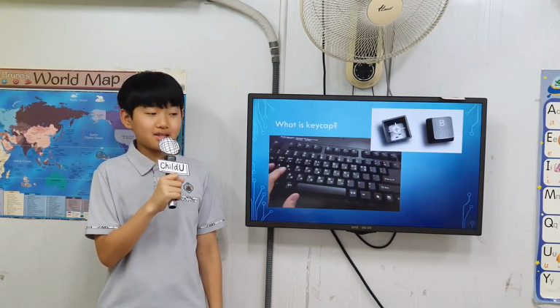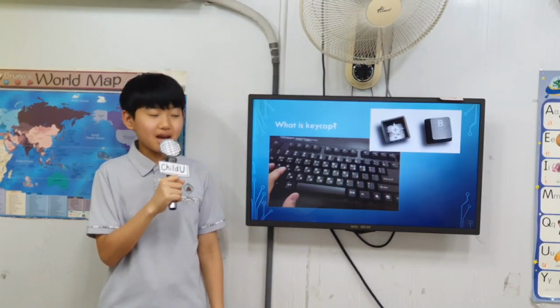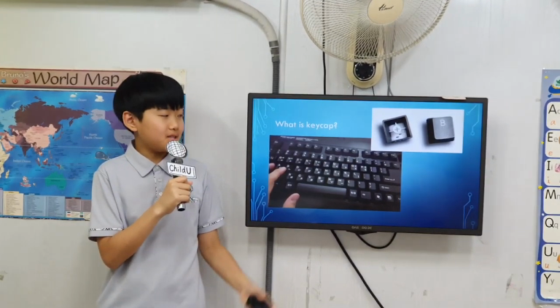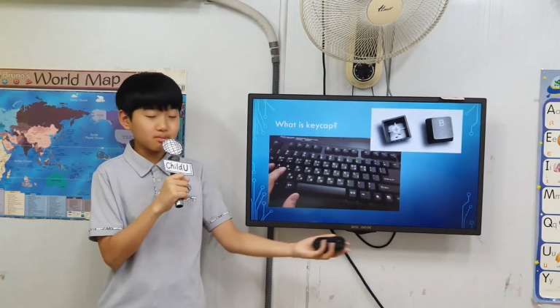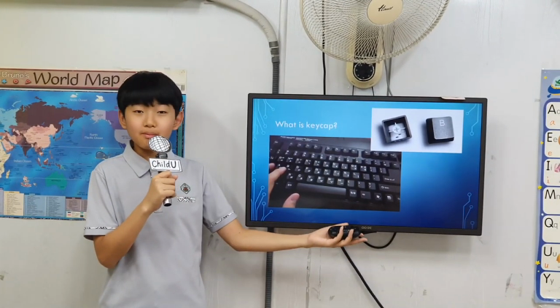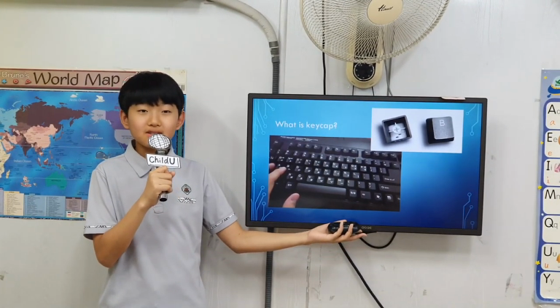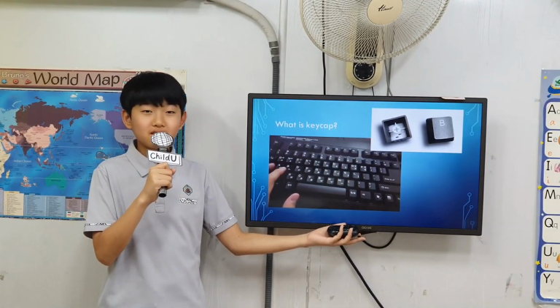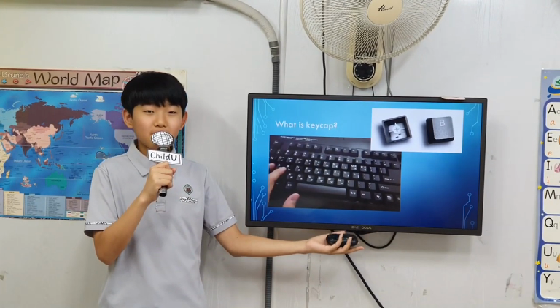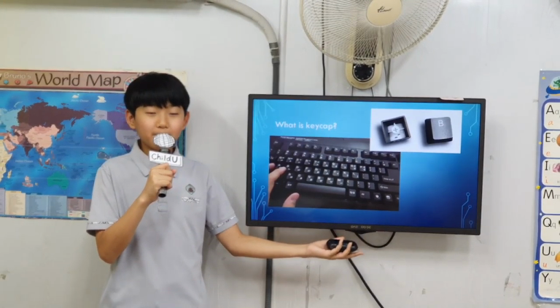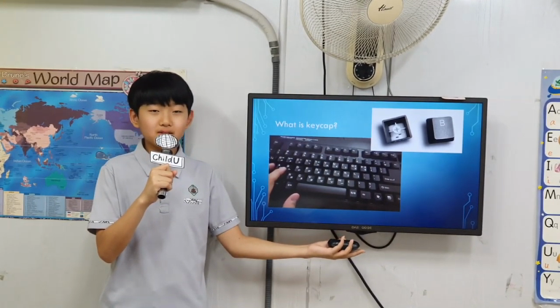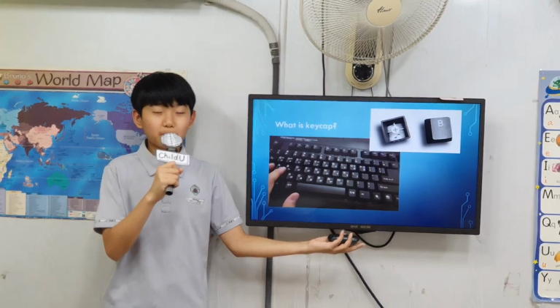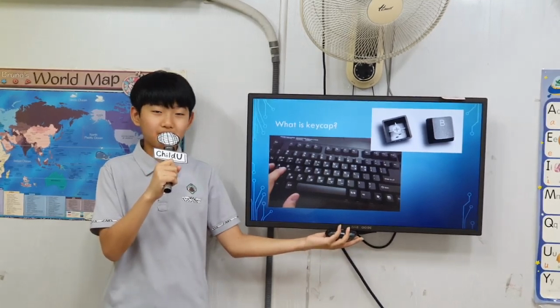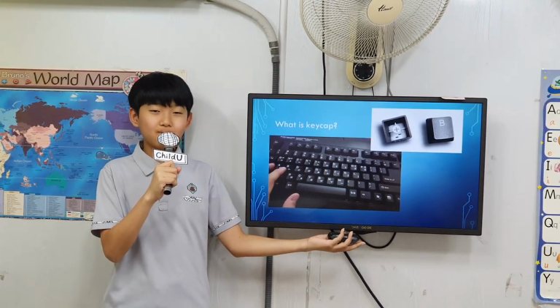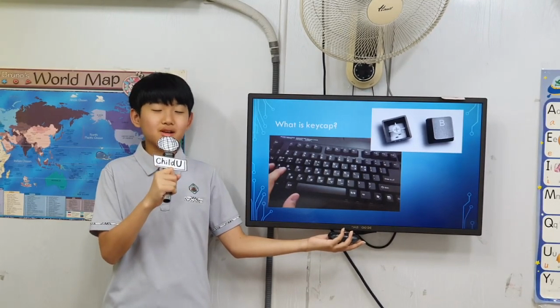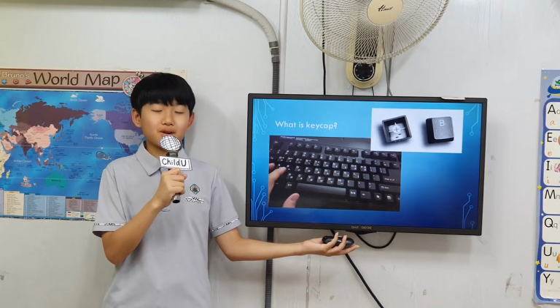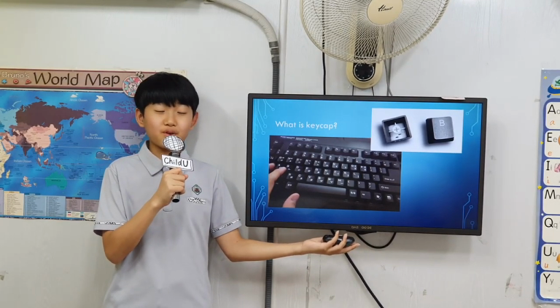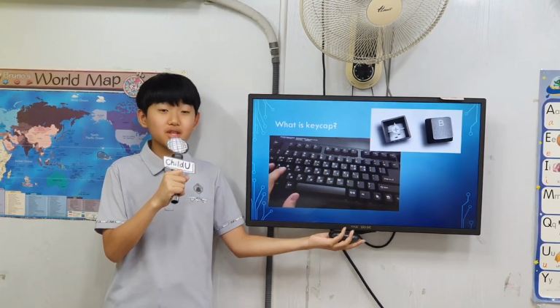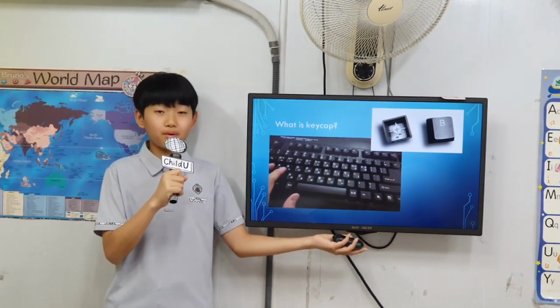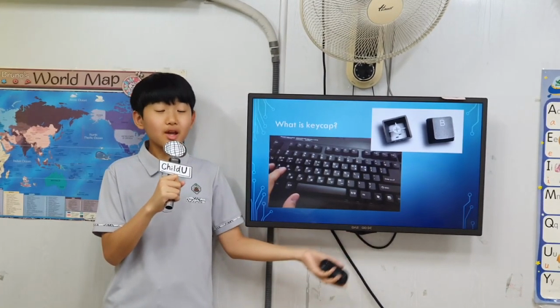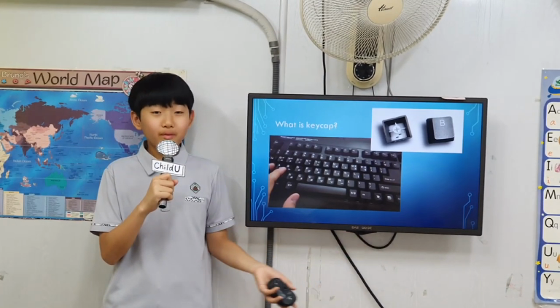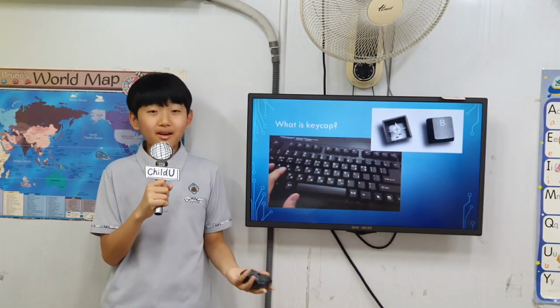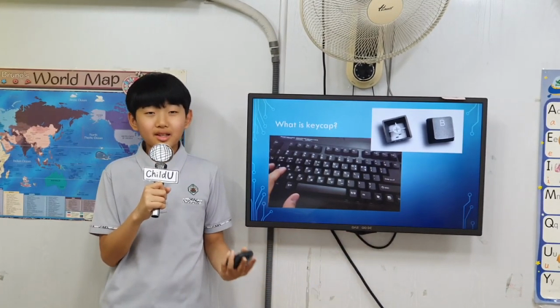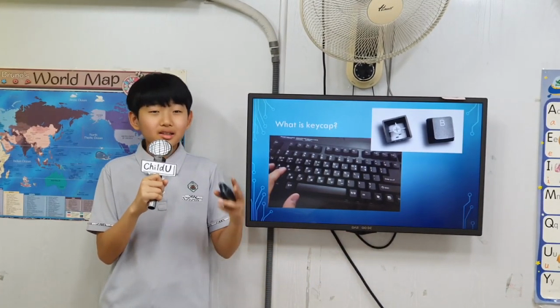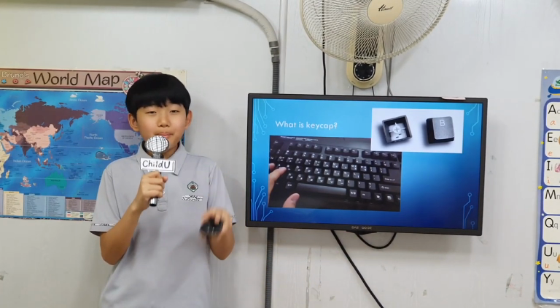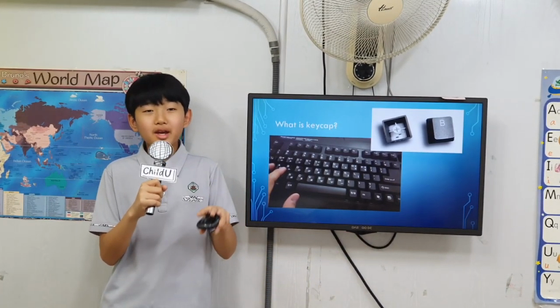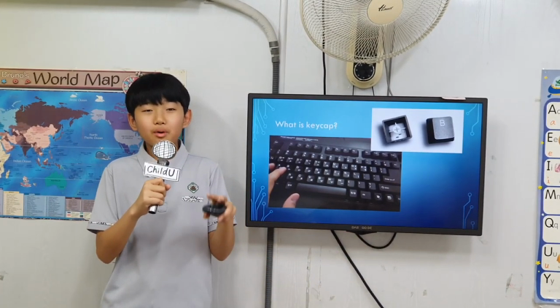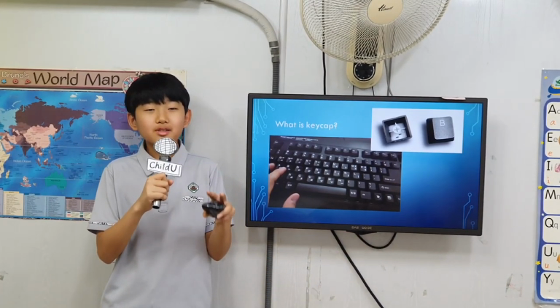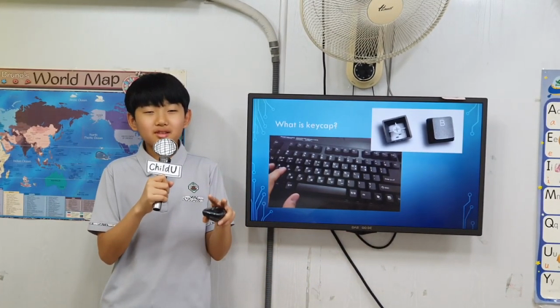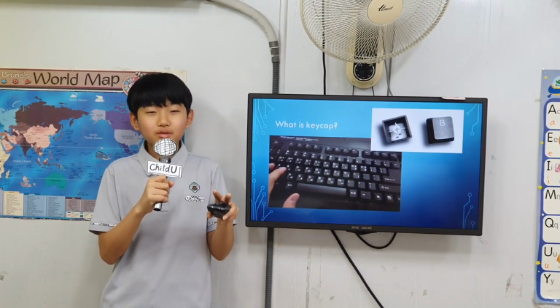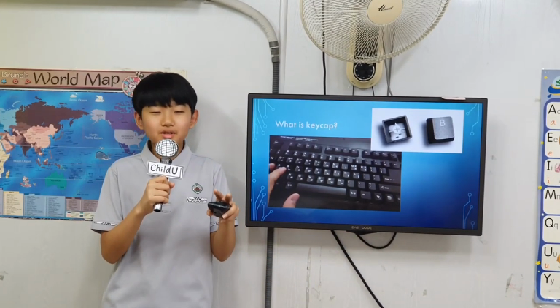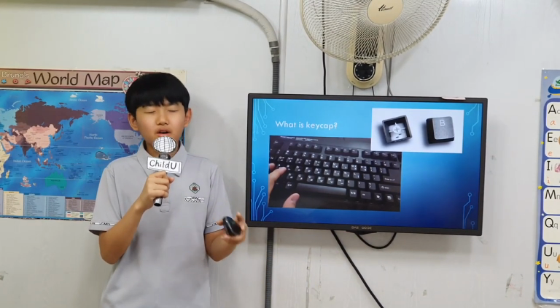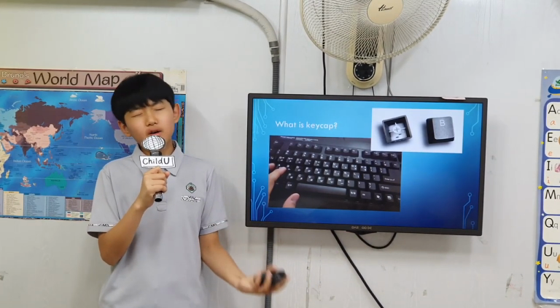A keycap is a small plastic cover plate over a key switch on a computer keyboard. Without it, typing any words would be so uncomfortable.